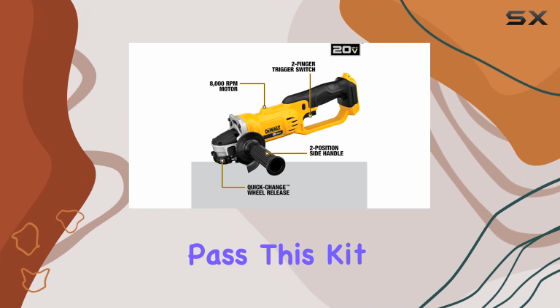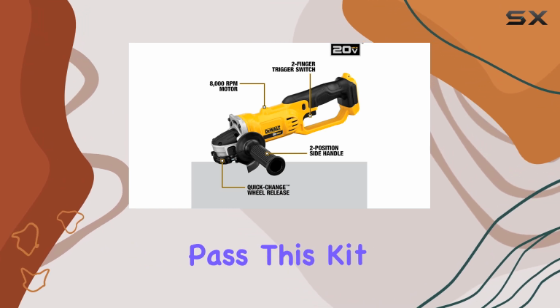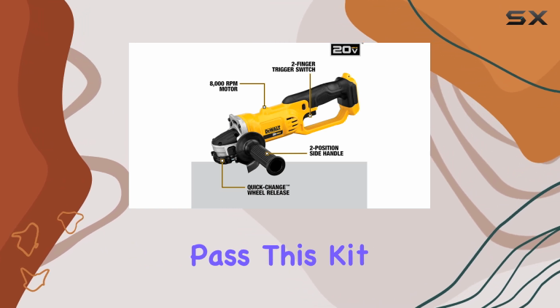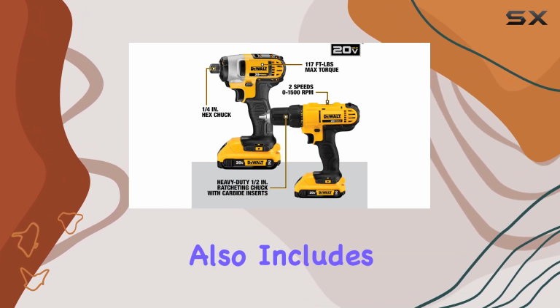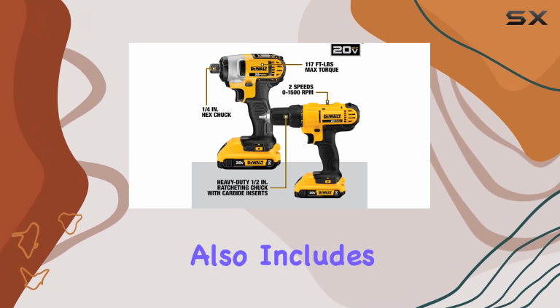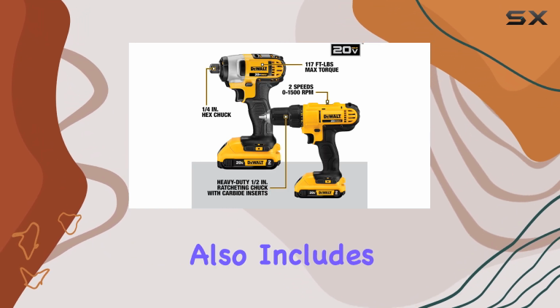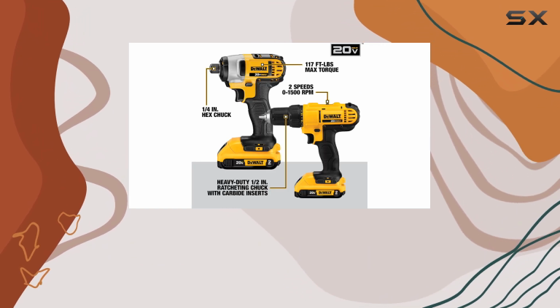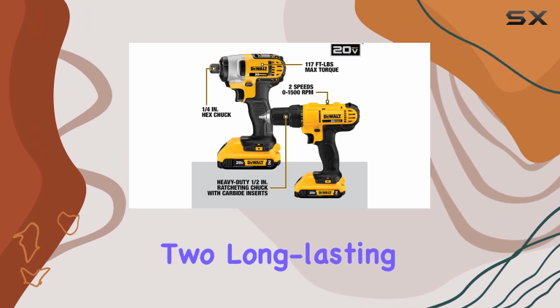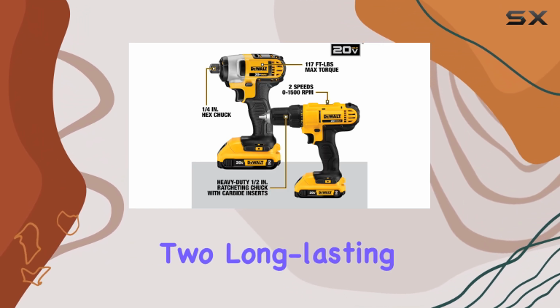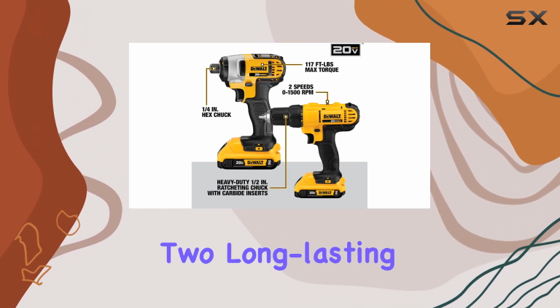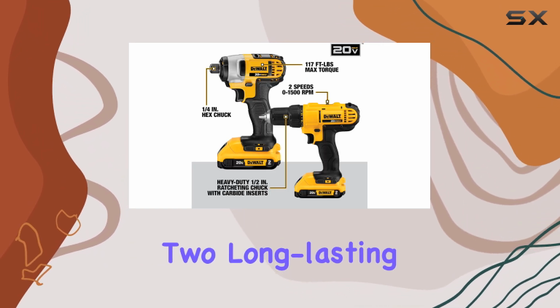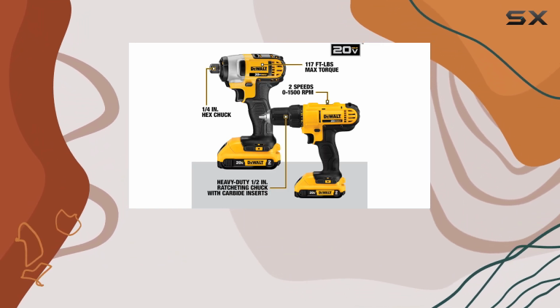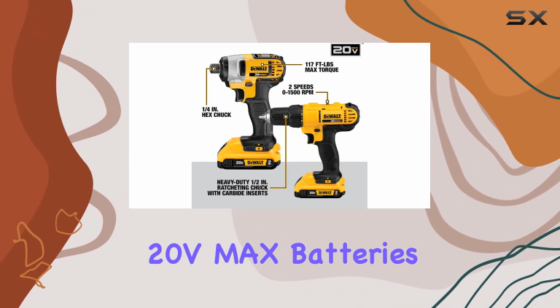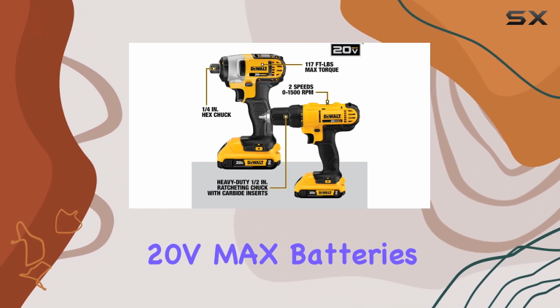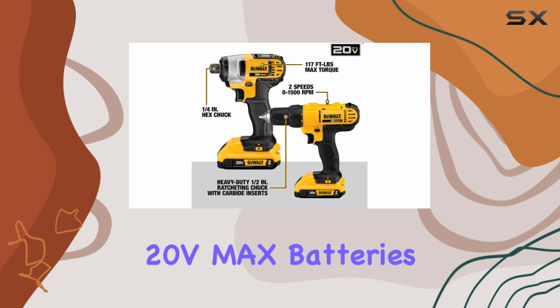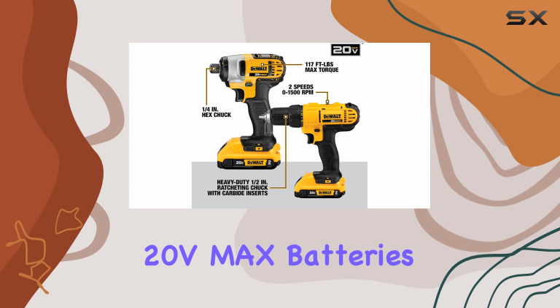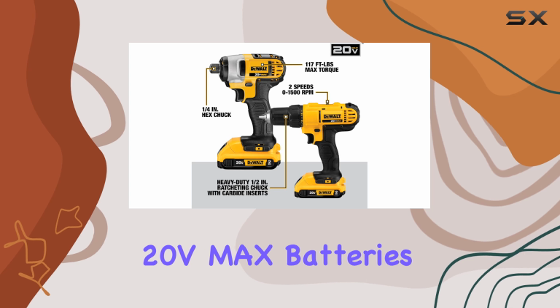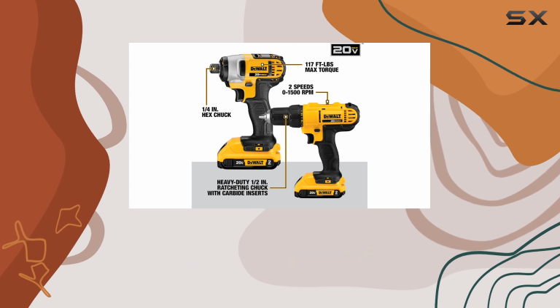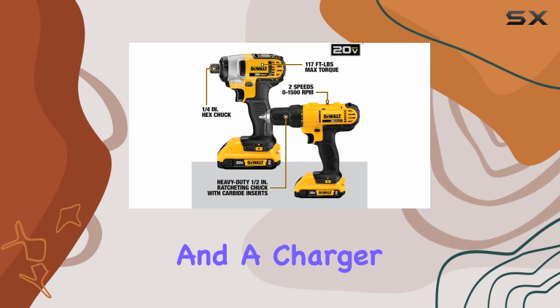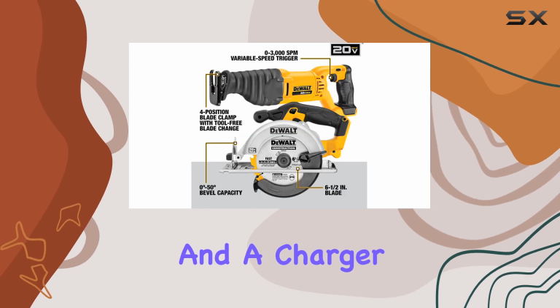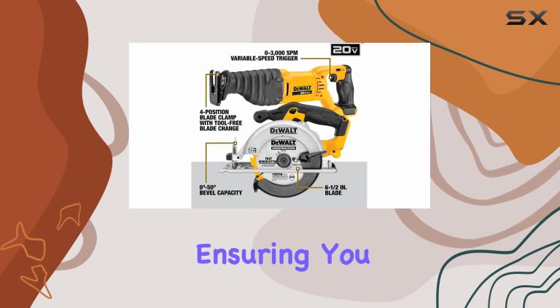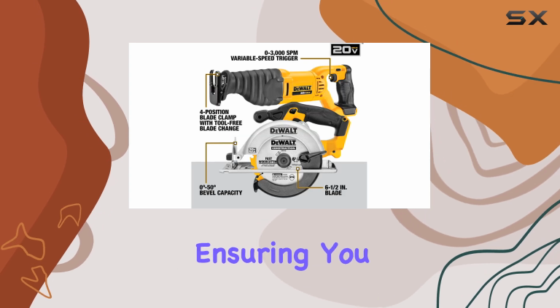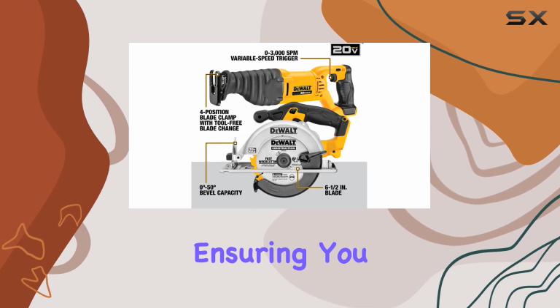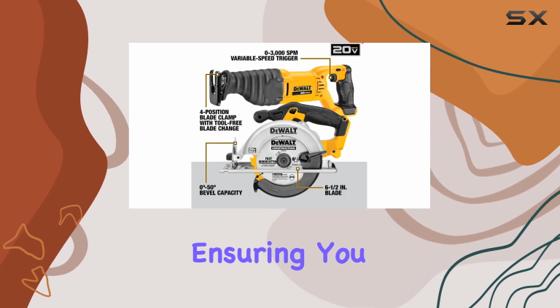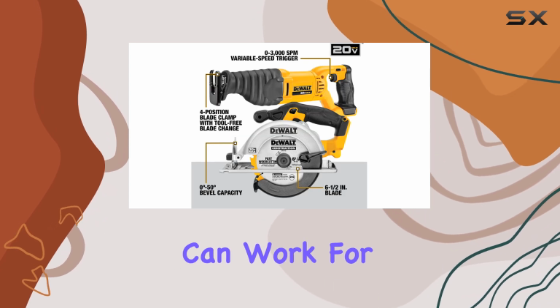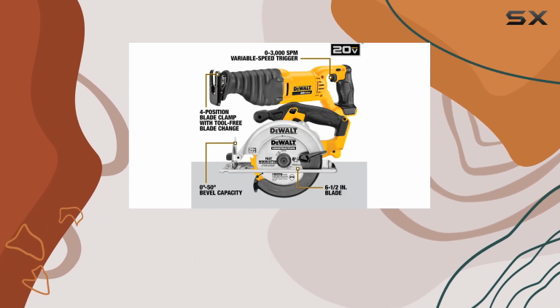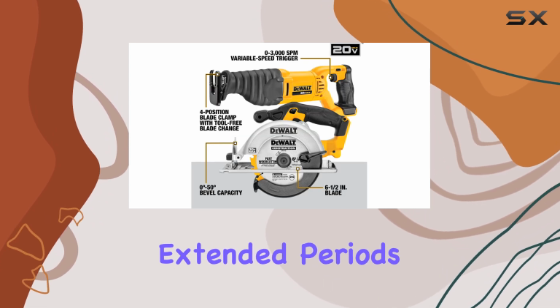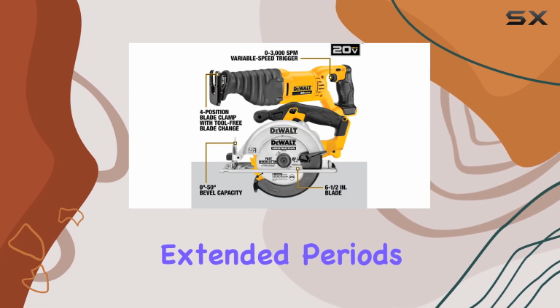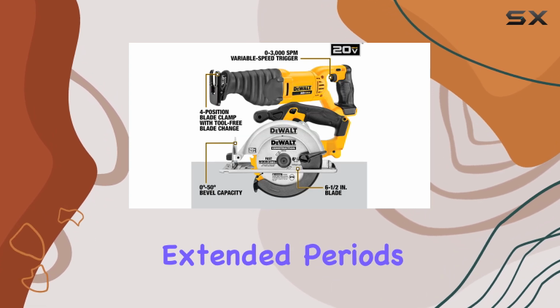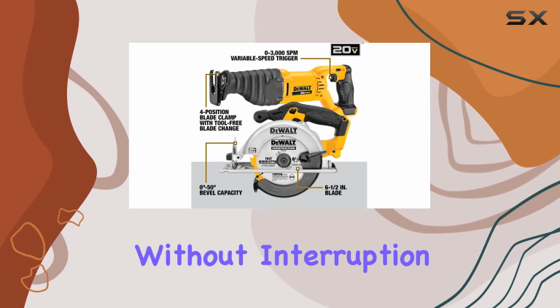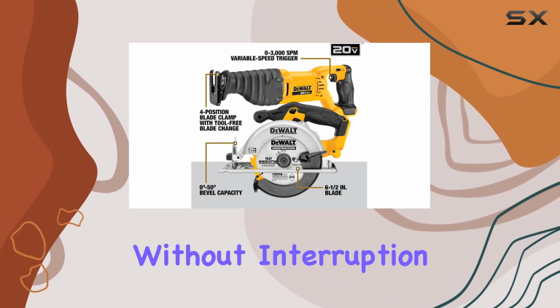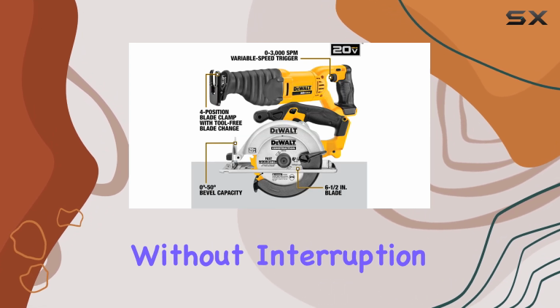This kit also includes two long-lasting 20V Max batteries and a charger, ensuring you can work for extended periods without interruption.